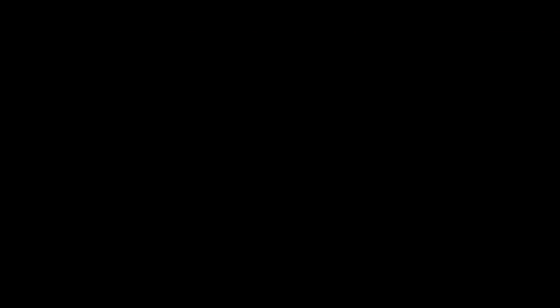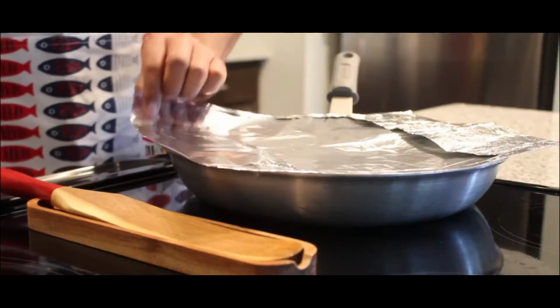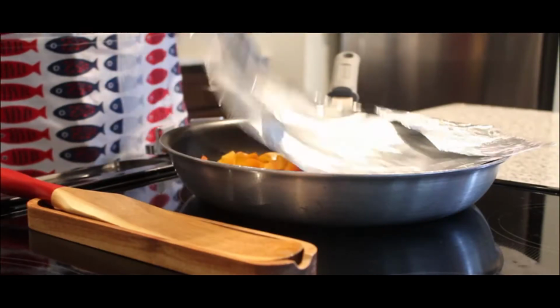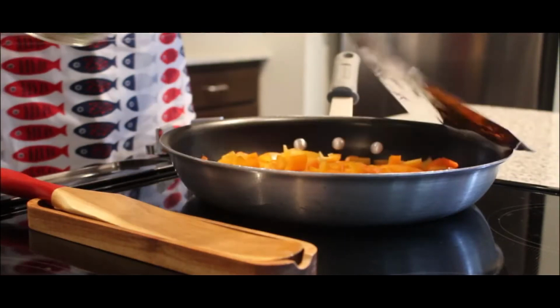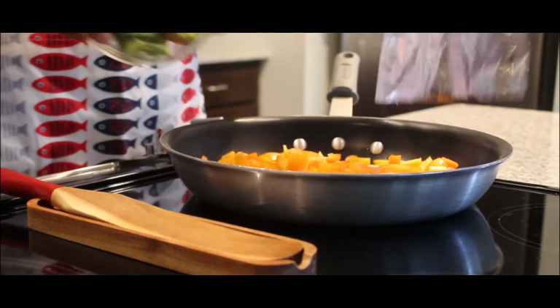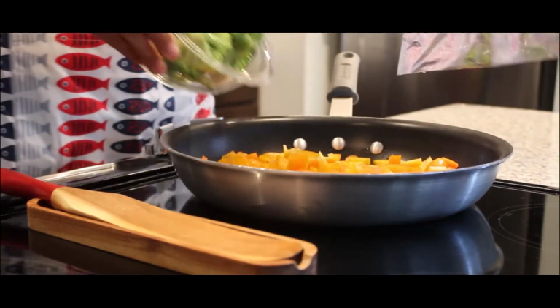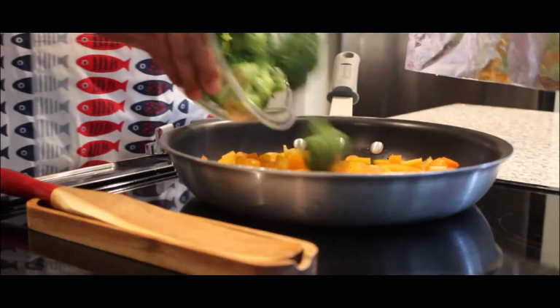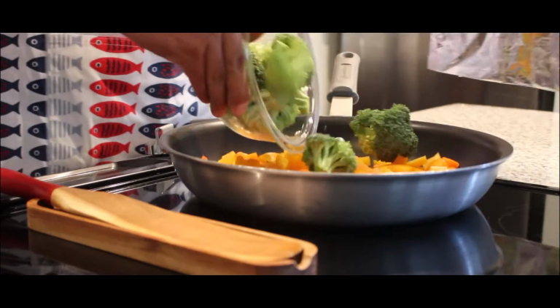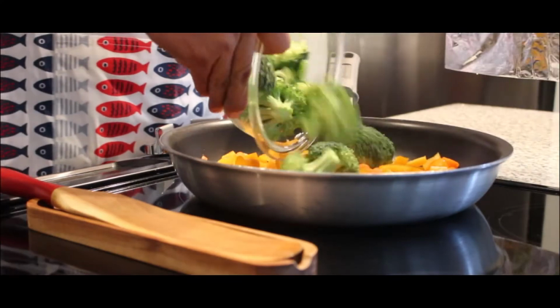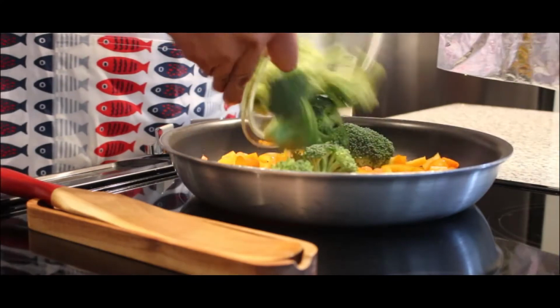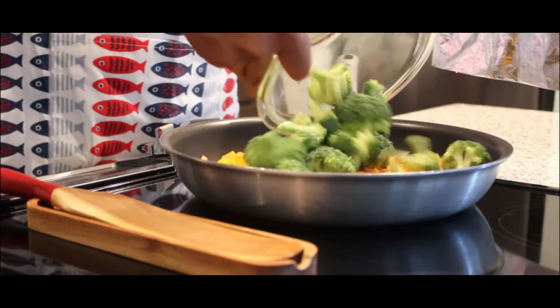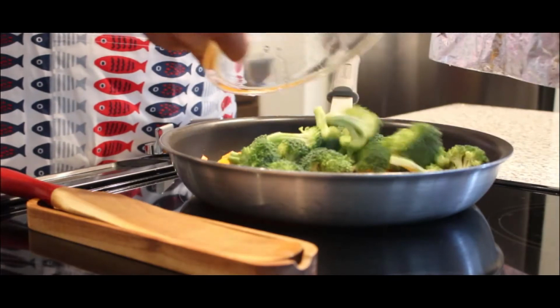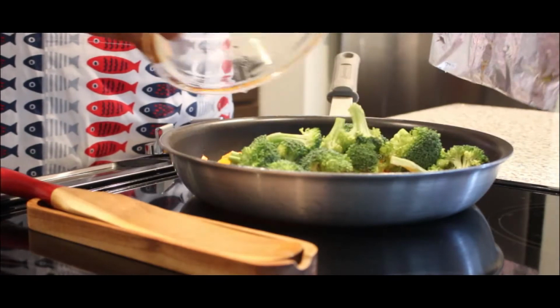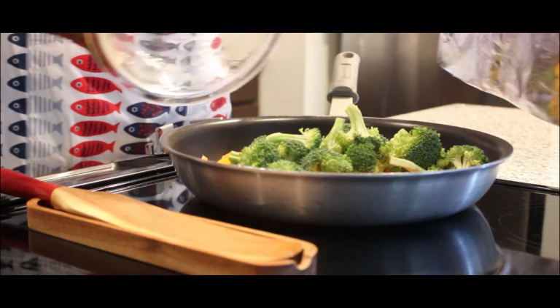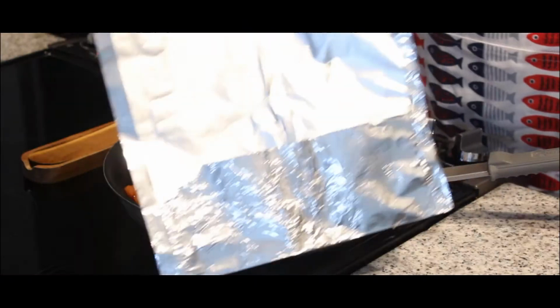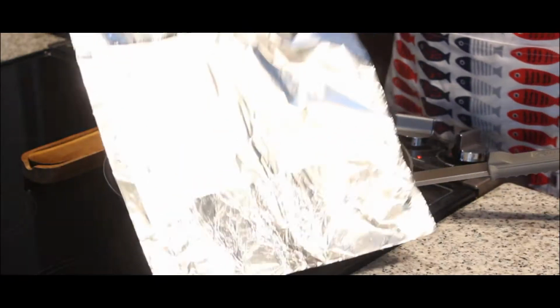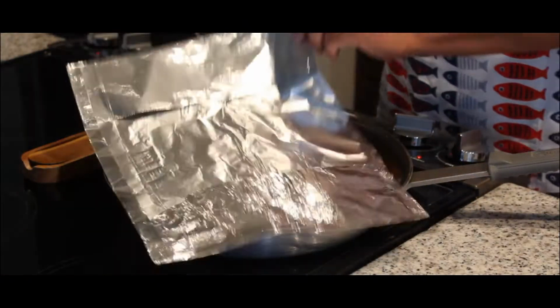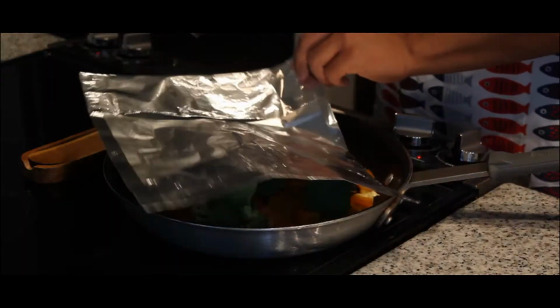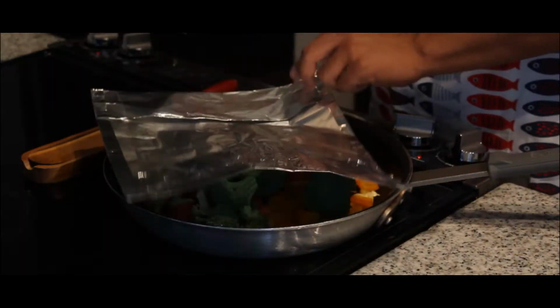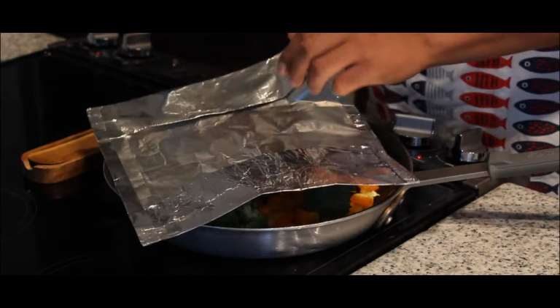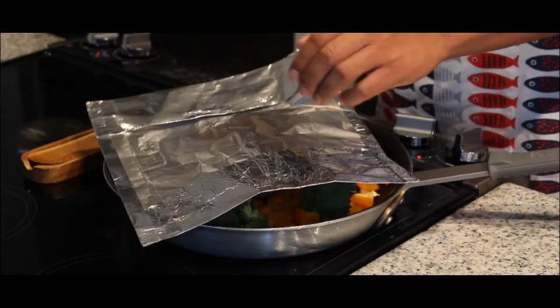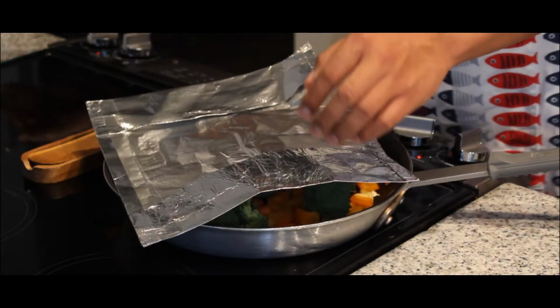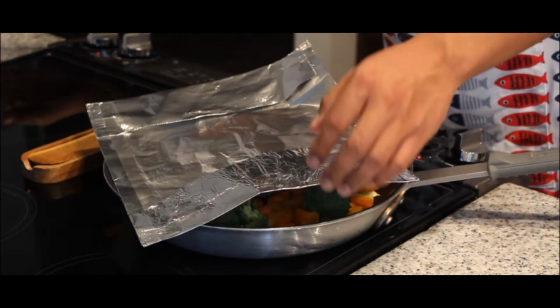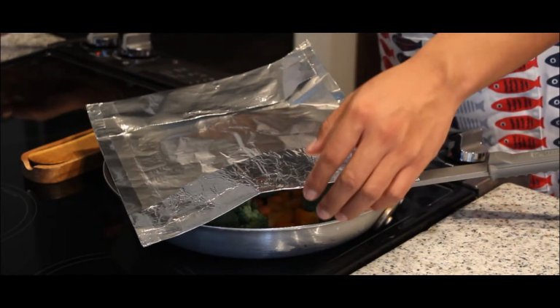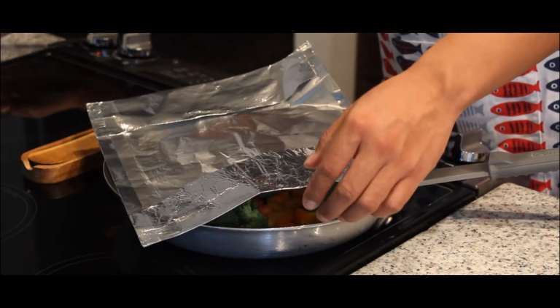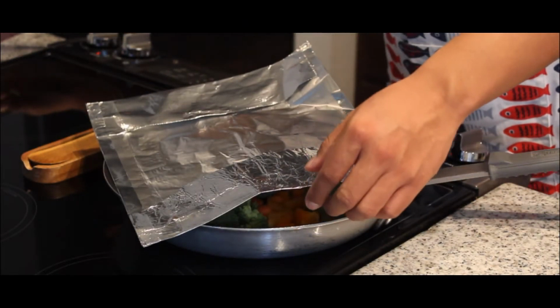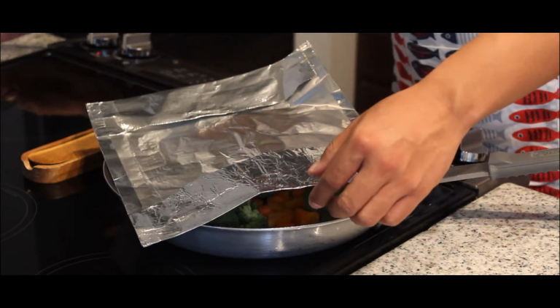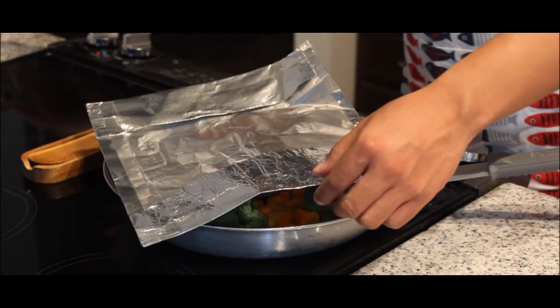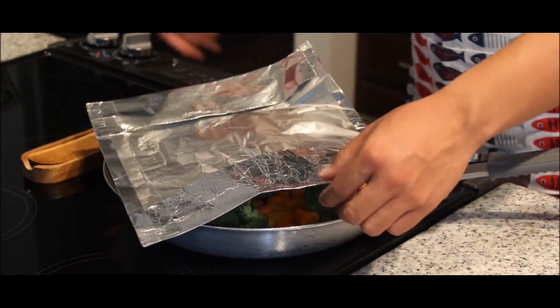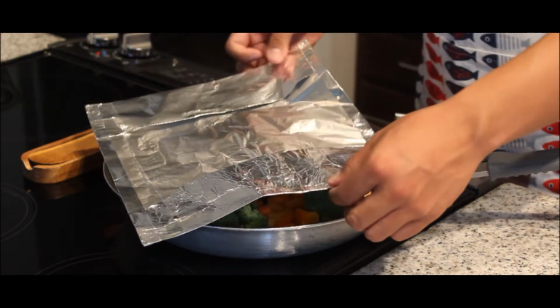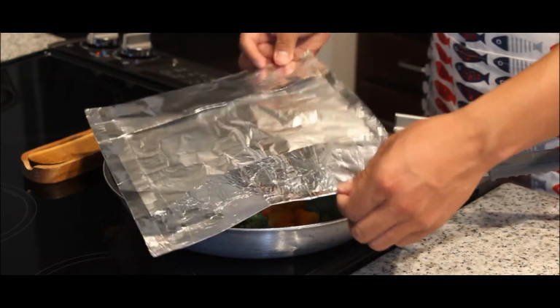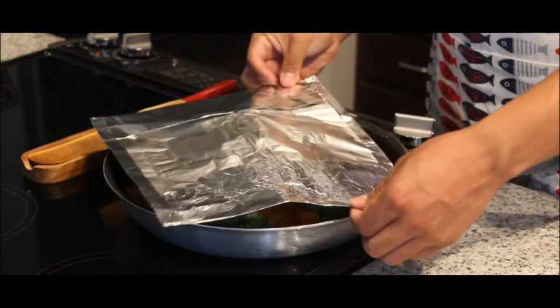After these veggies have softened, add your chopped broccoli. Cover with foil and continue to cook.